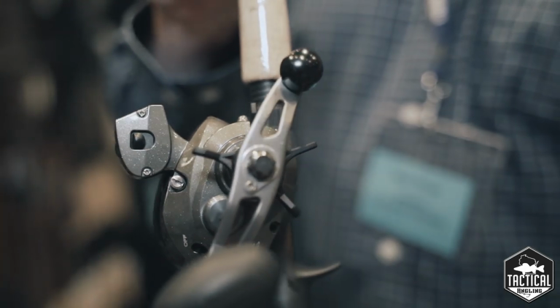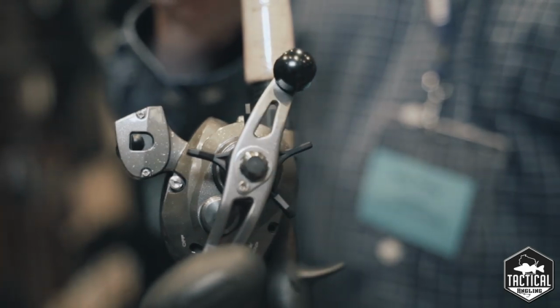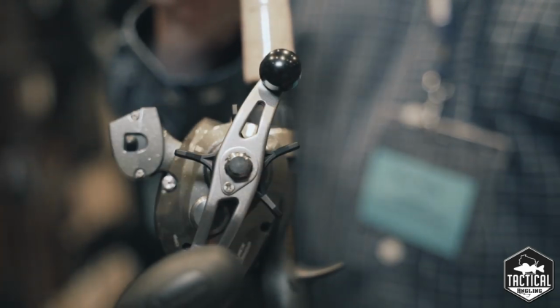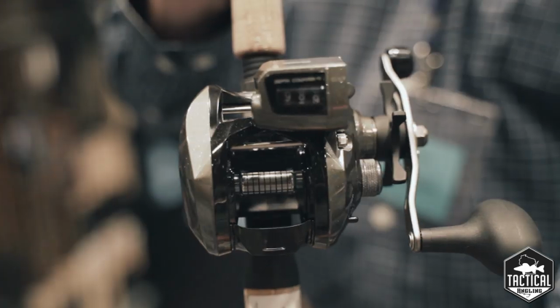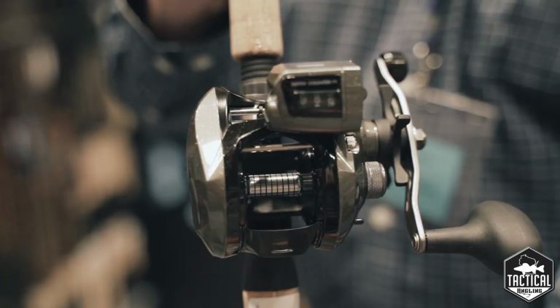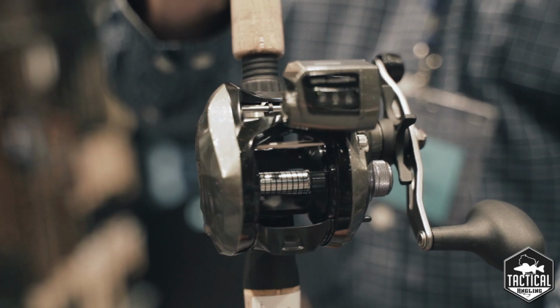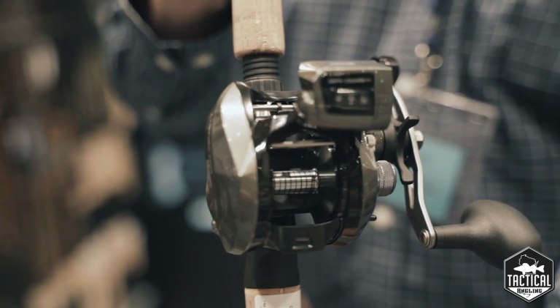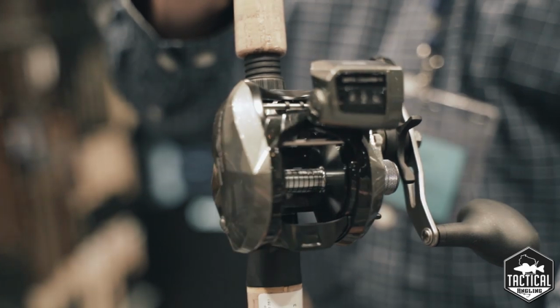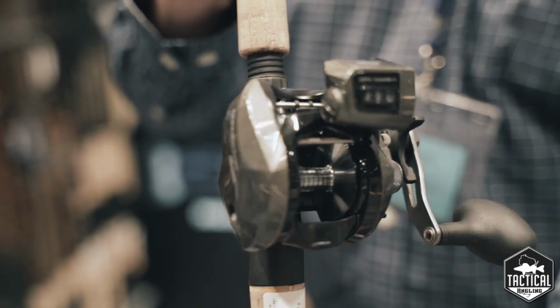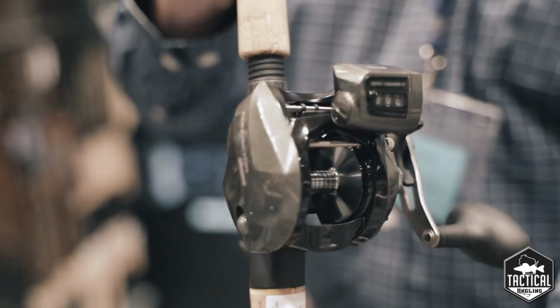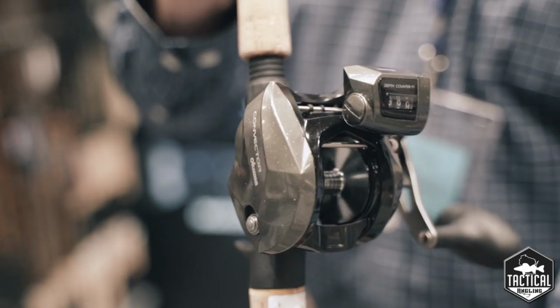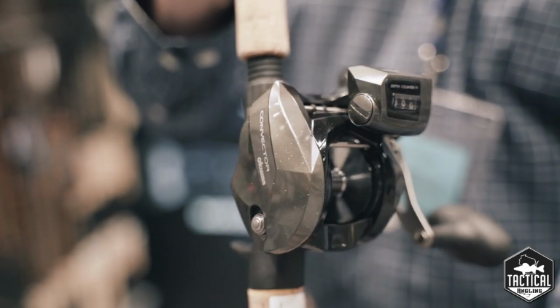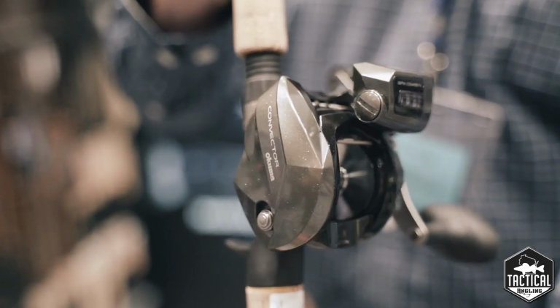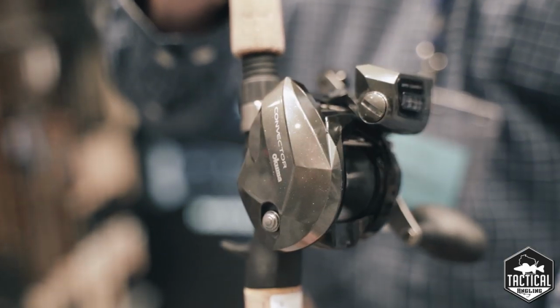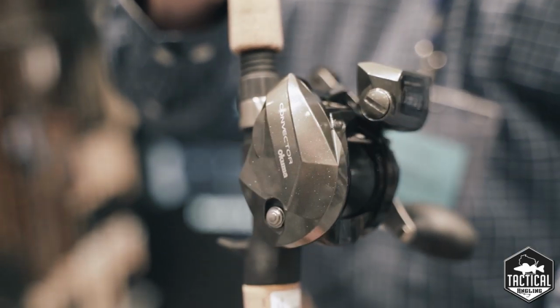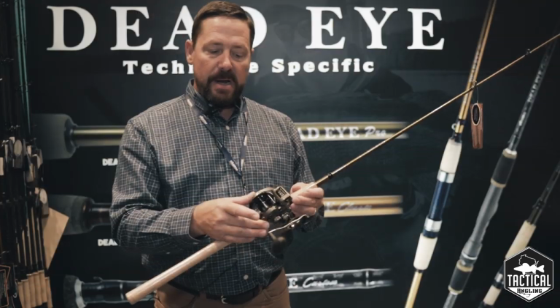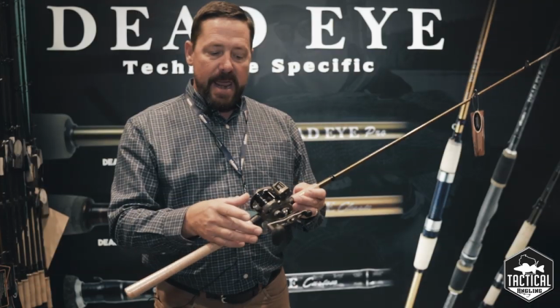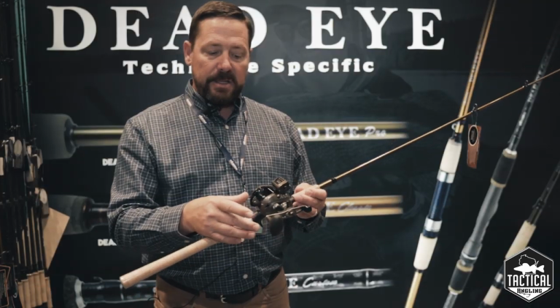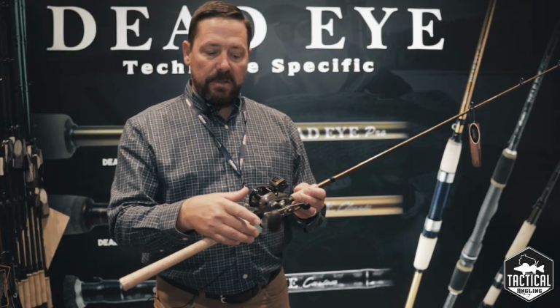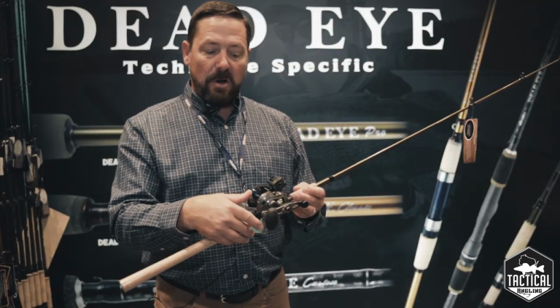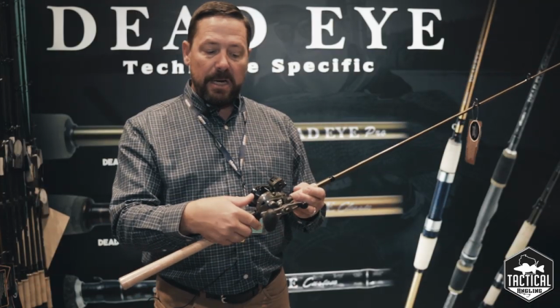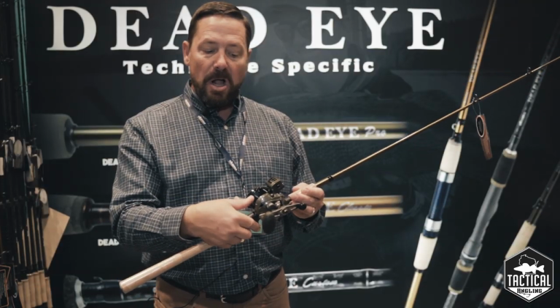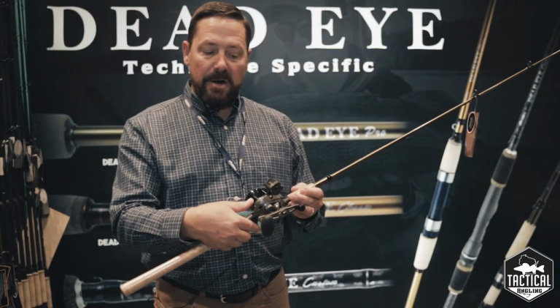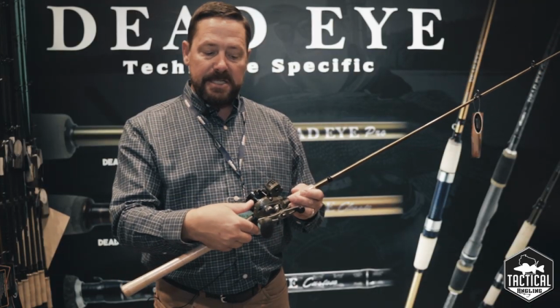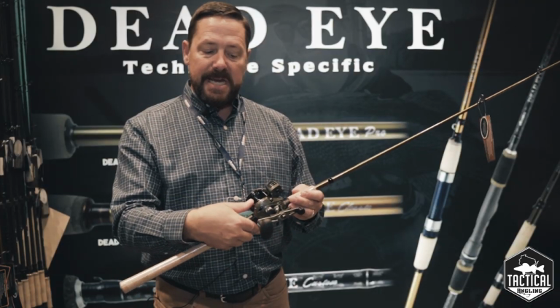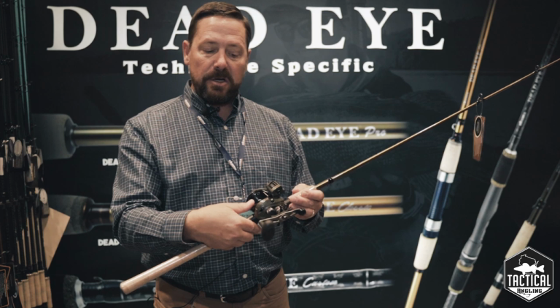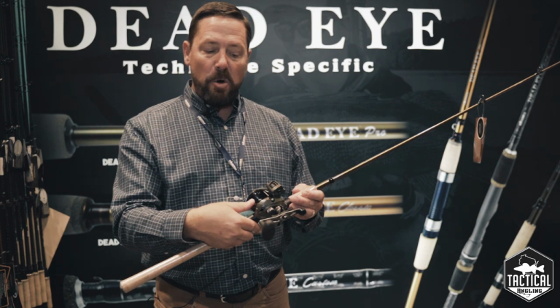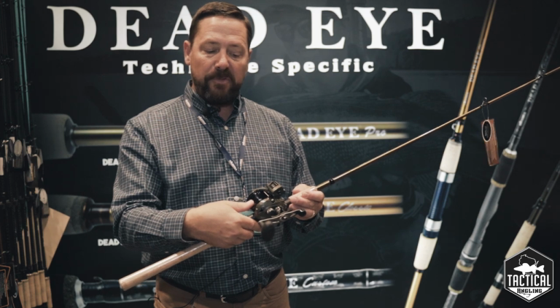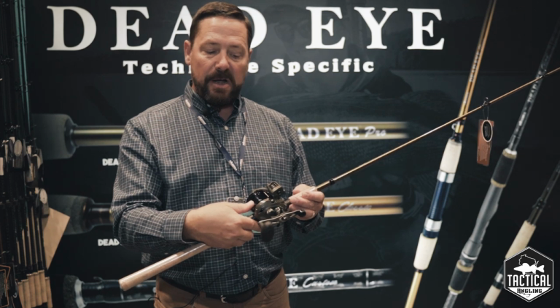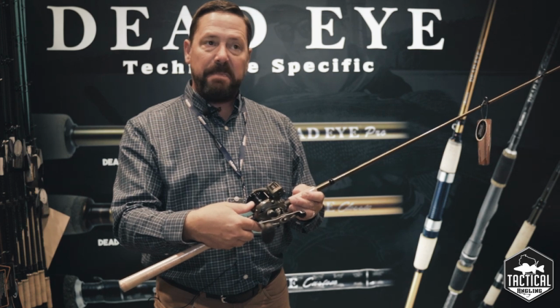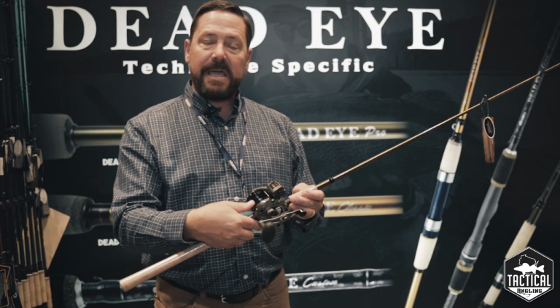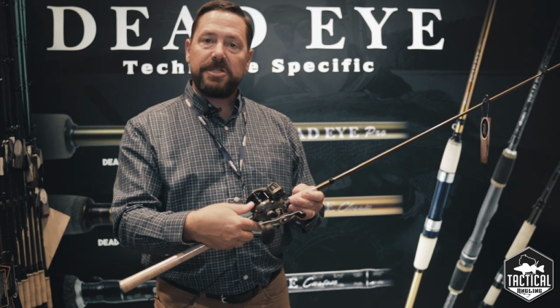It's a three ball bearing reel with 22 pound drag pressure, and the big call out compared to a standard low-profile baitcaster is the reset mechanism.